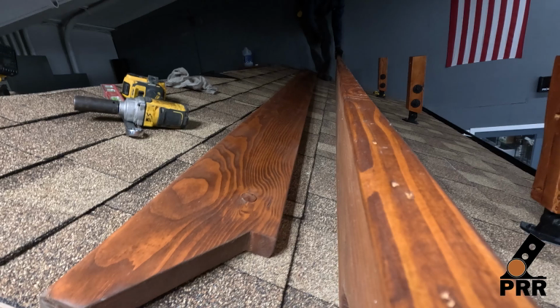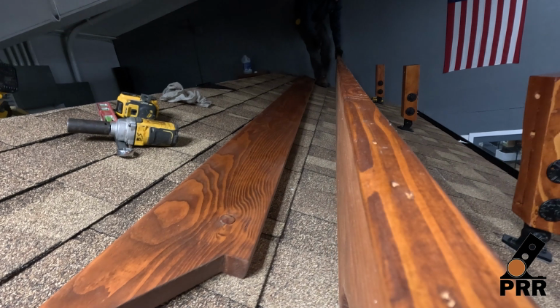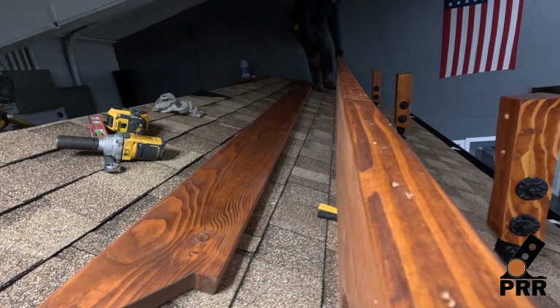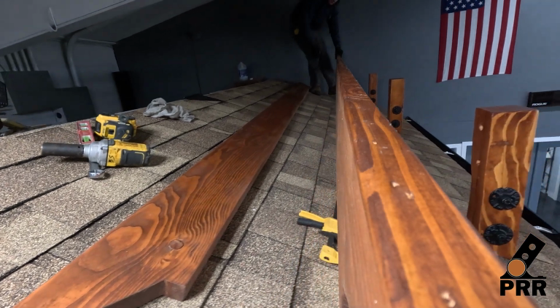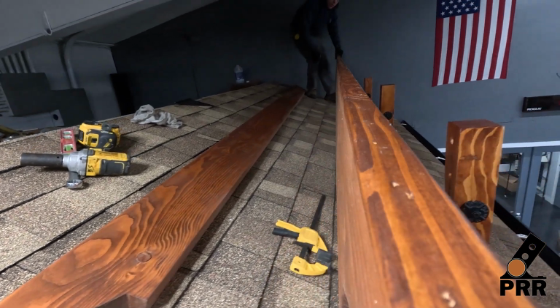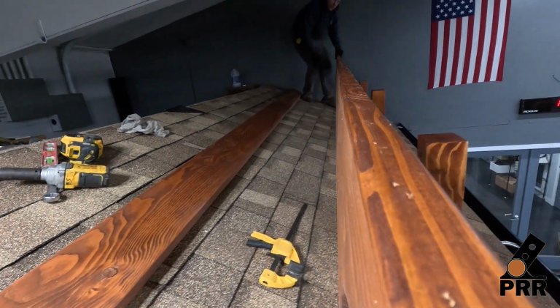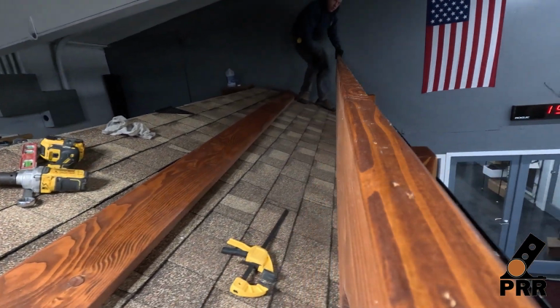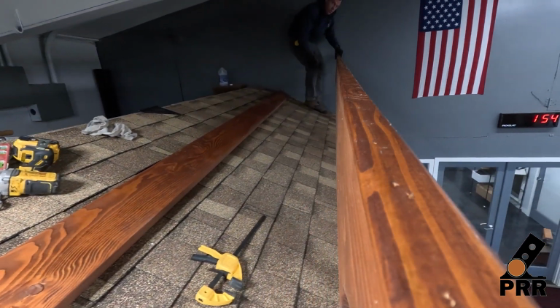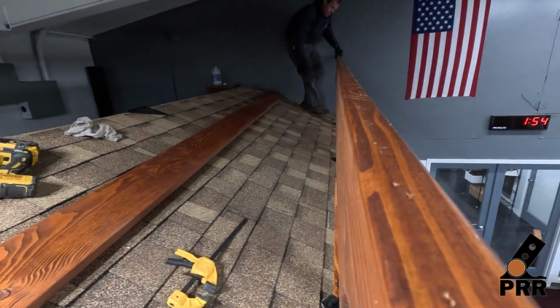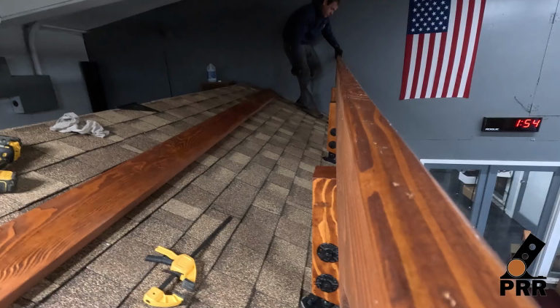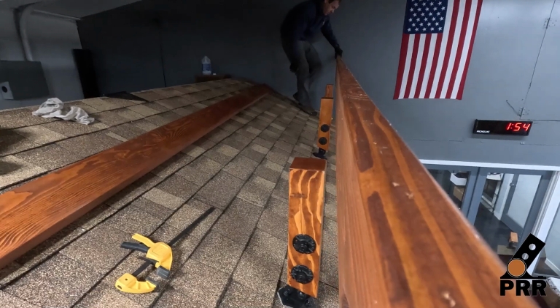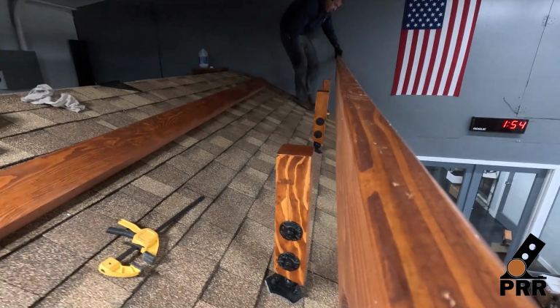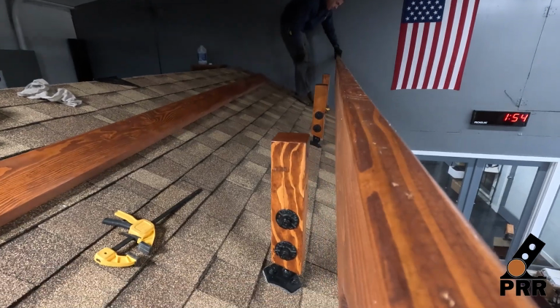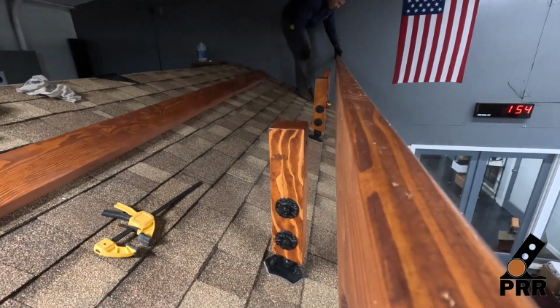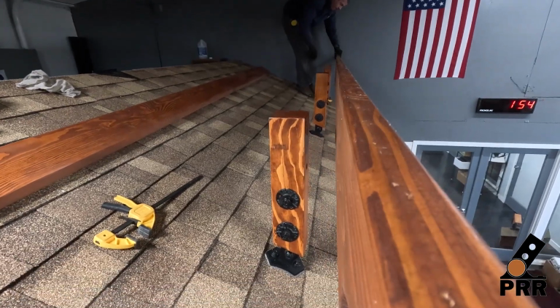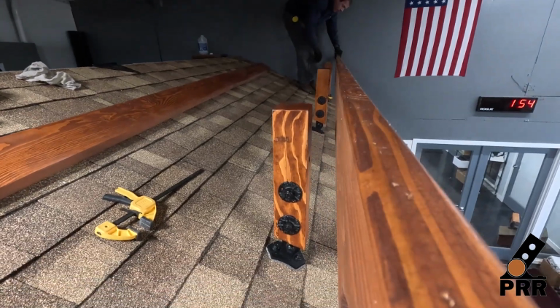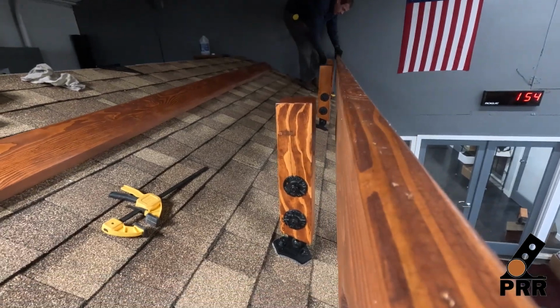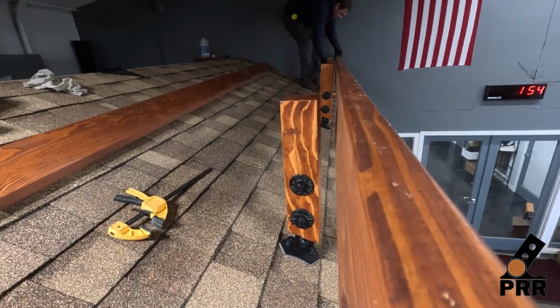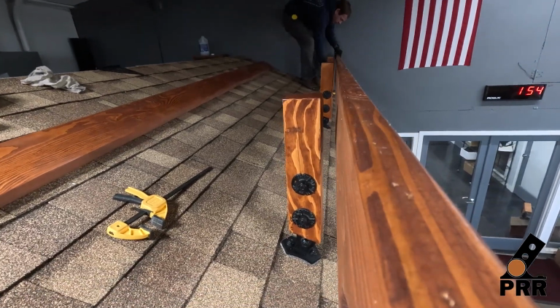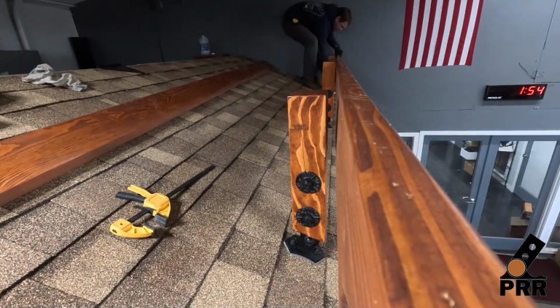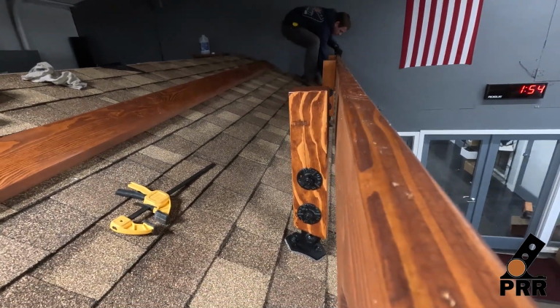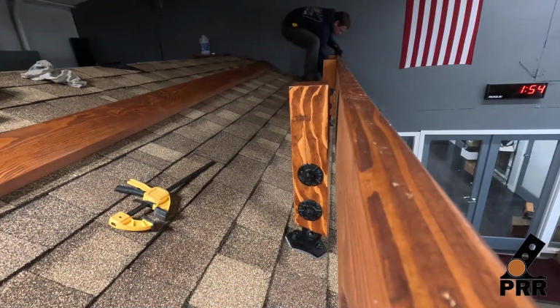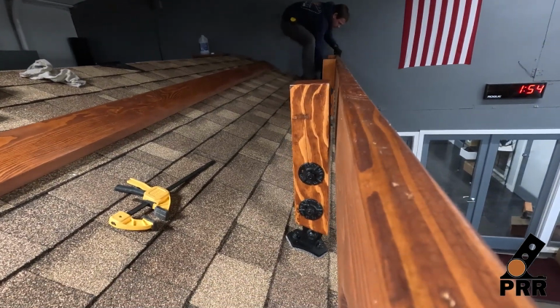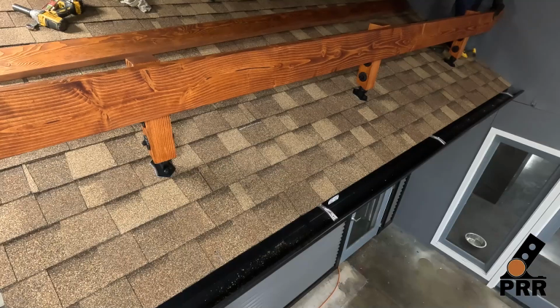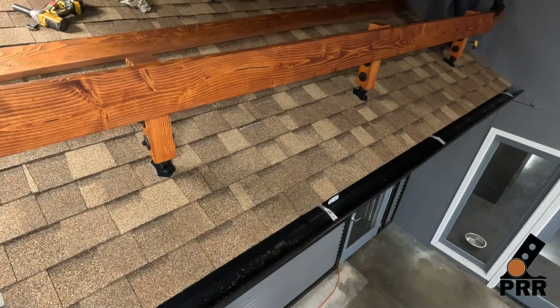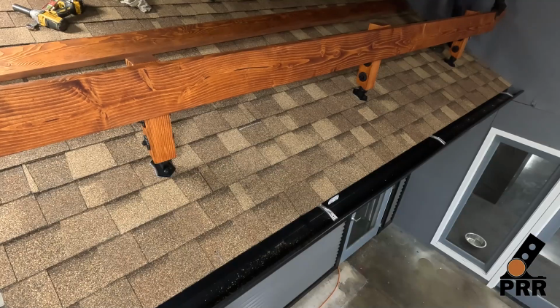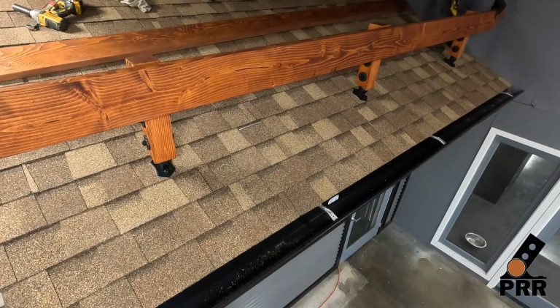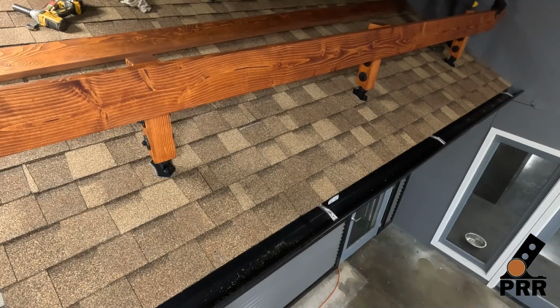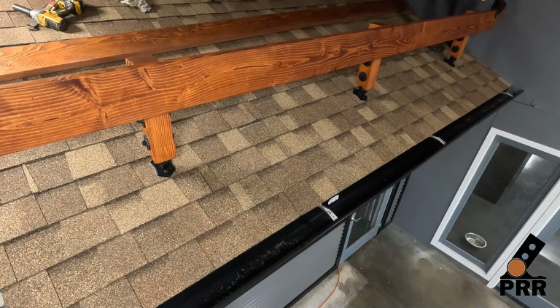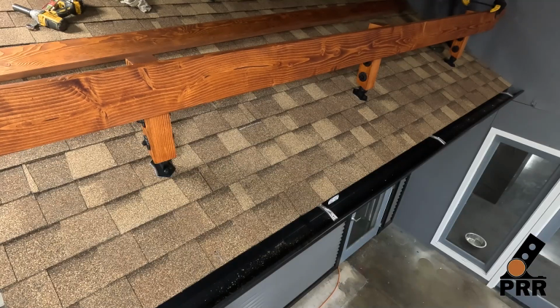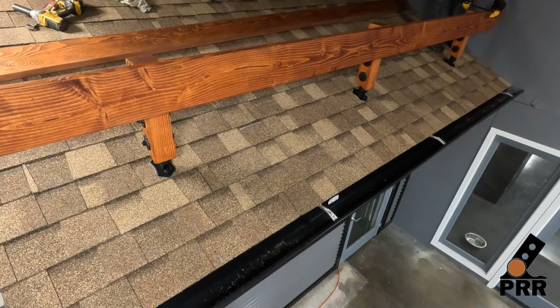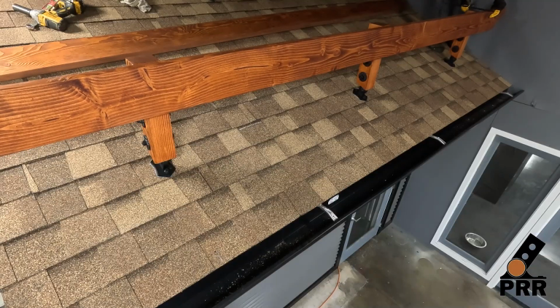With the patio roof riser post mount securely installed to our roof, we are ready to install the beams.